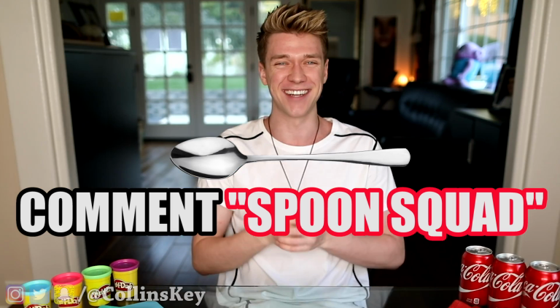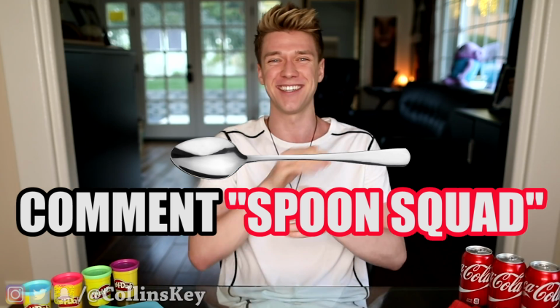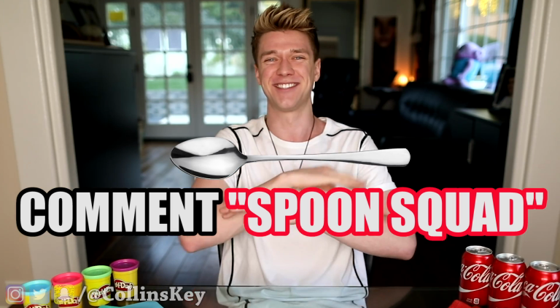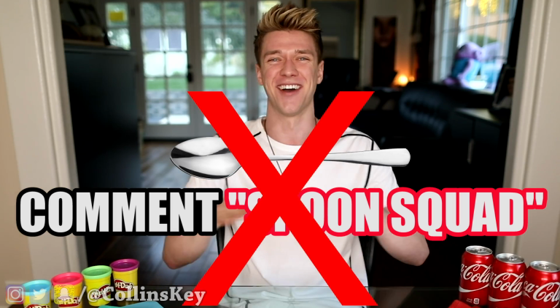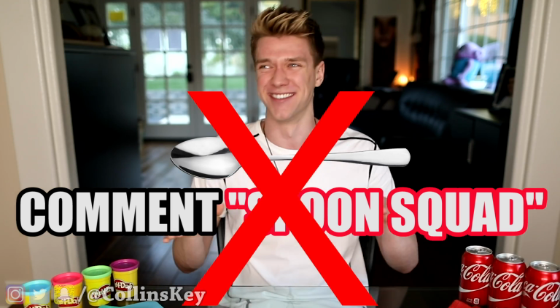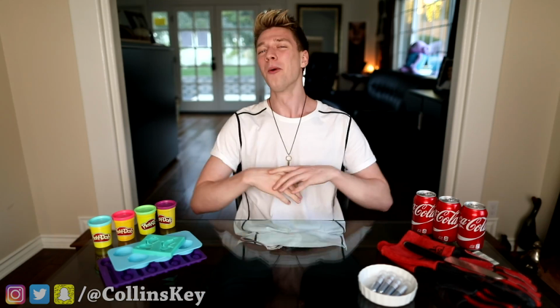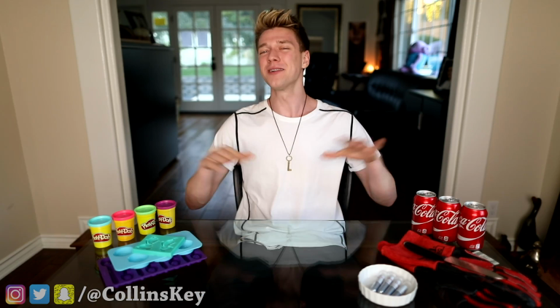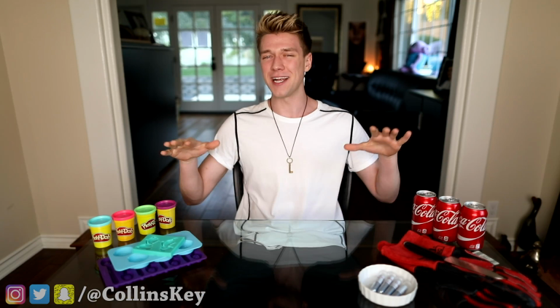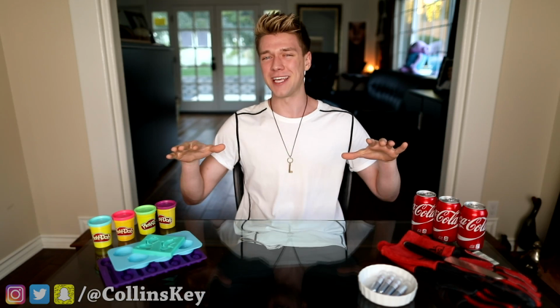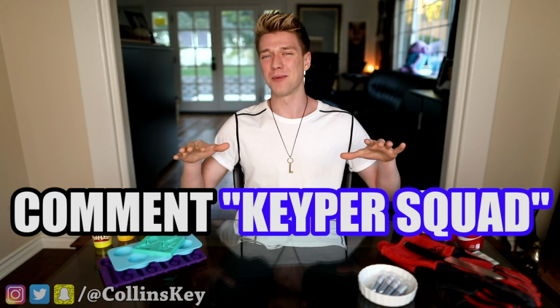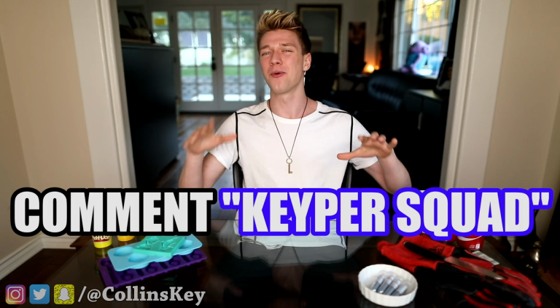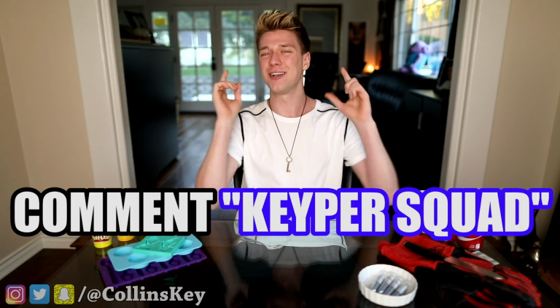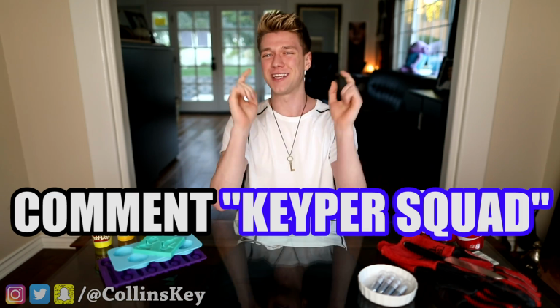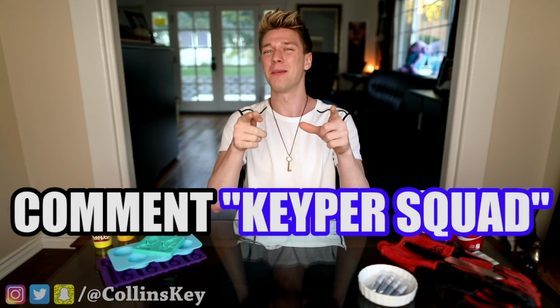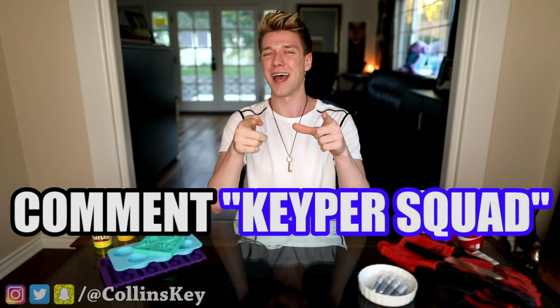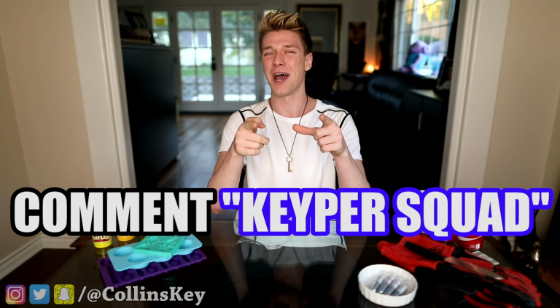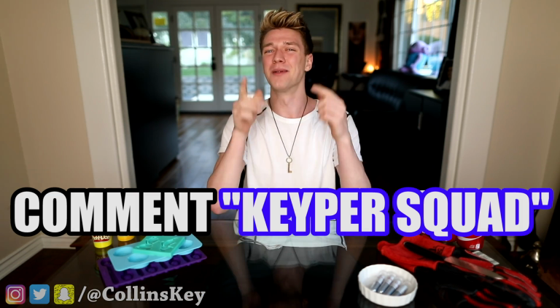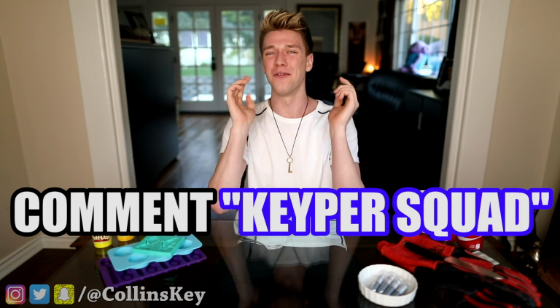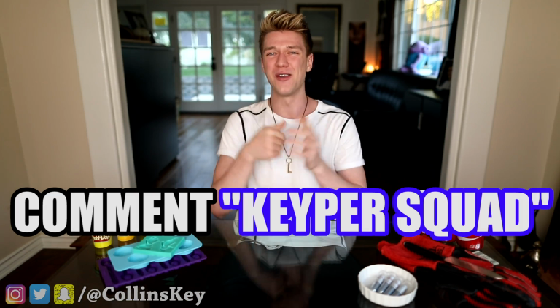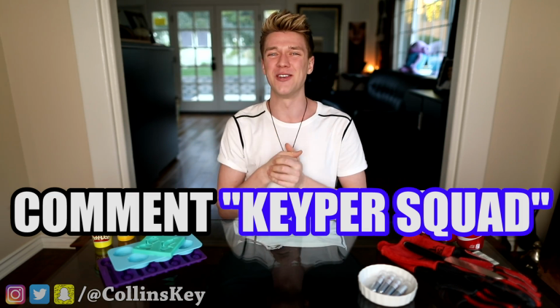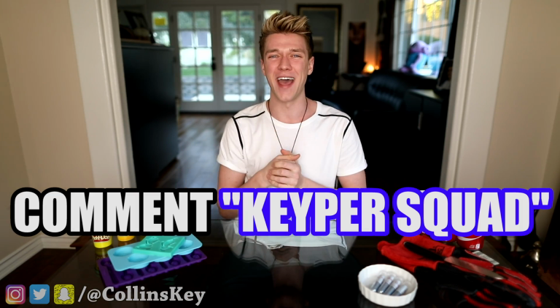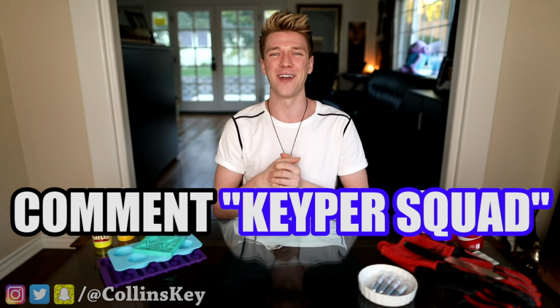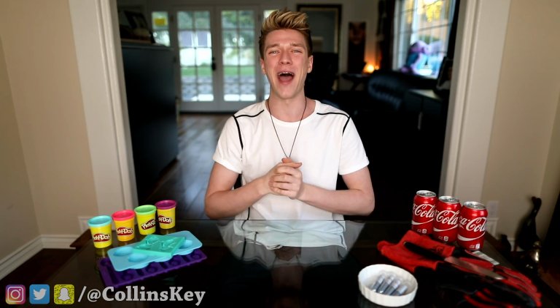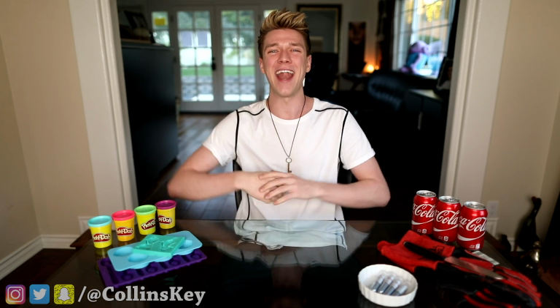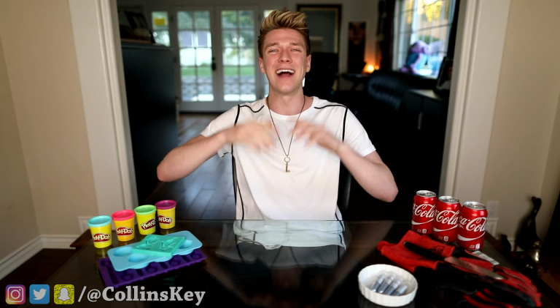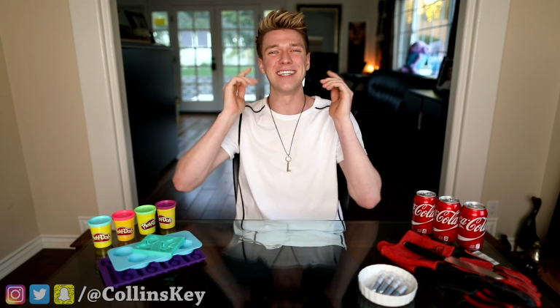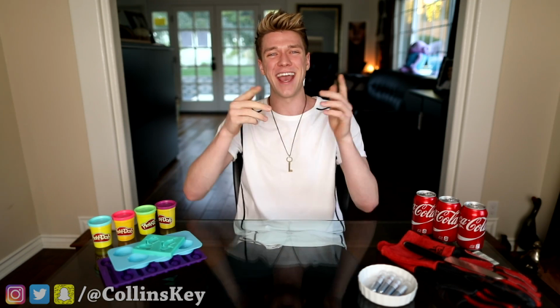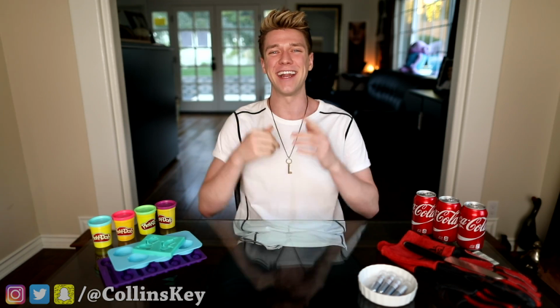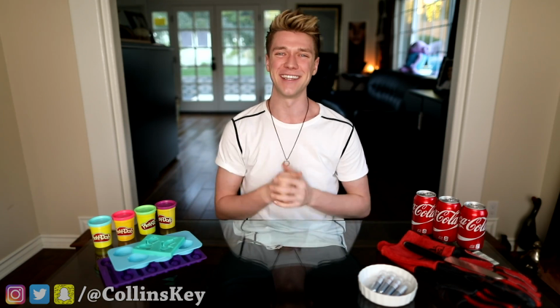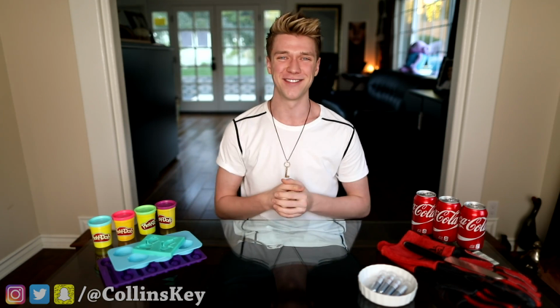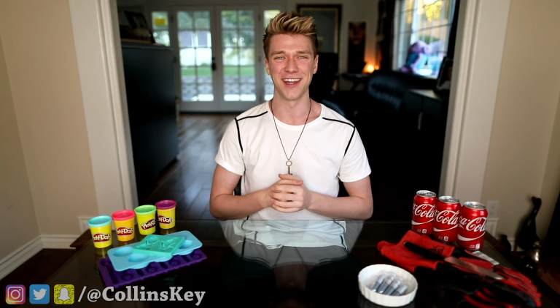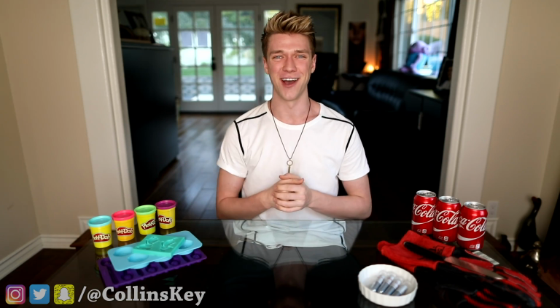Actually, don't. We'll stick to Keeper Squad — just comment that down below if you could do that, and right now let's get into this video.